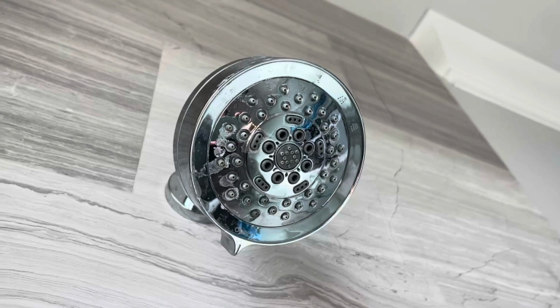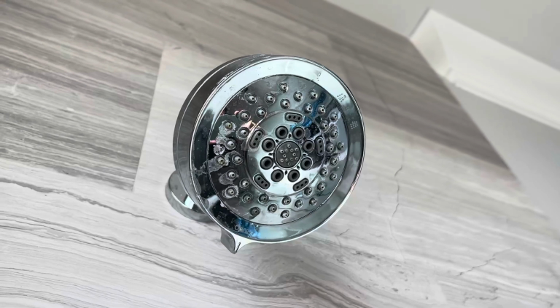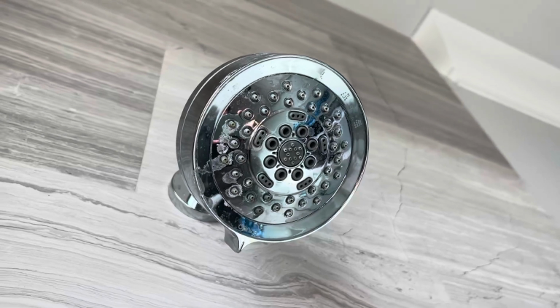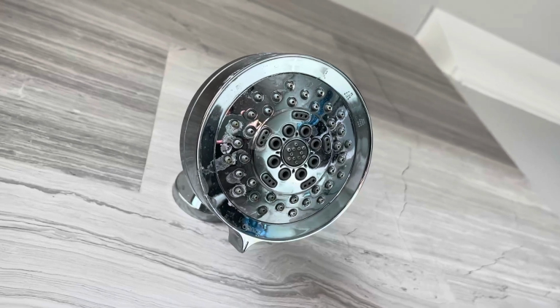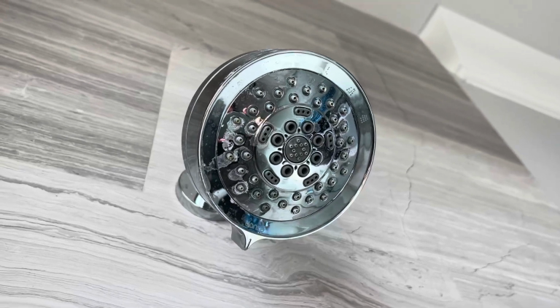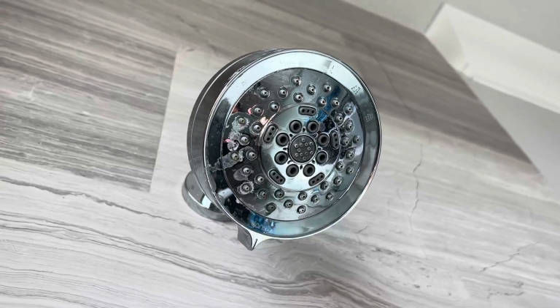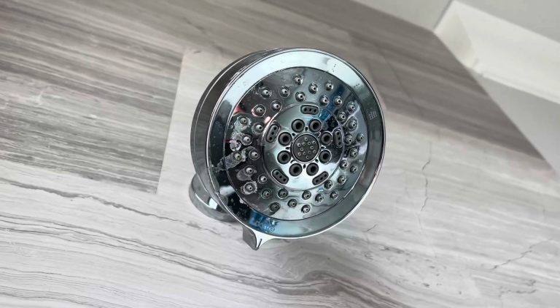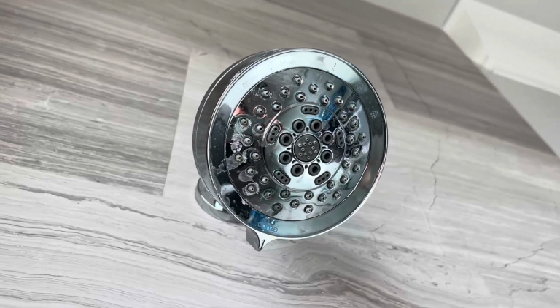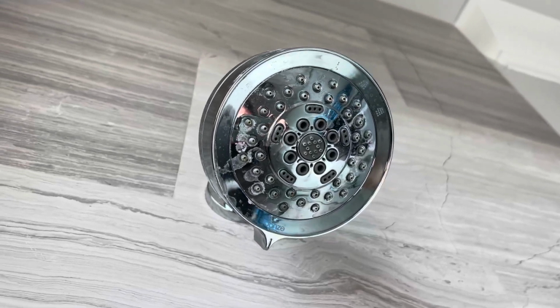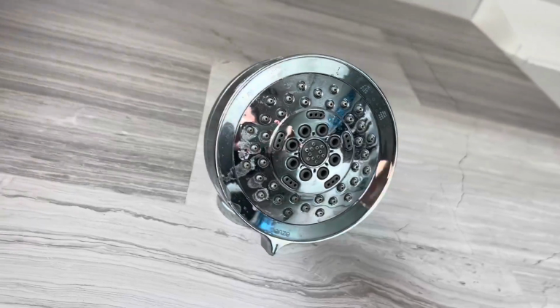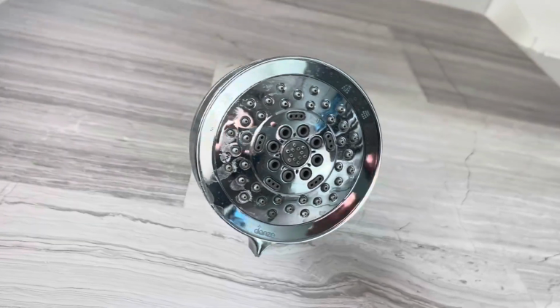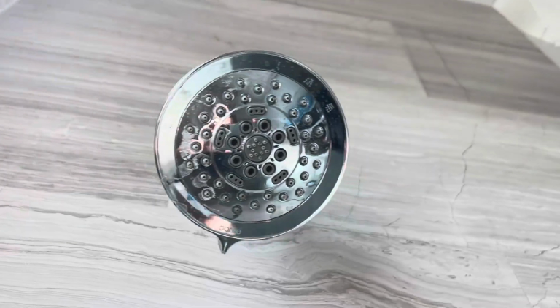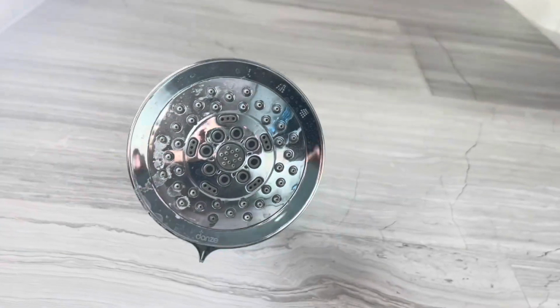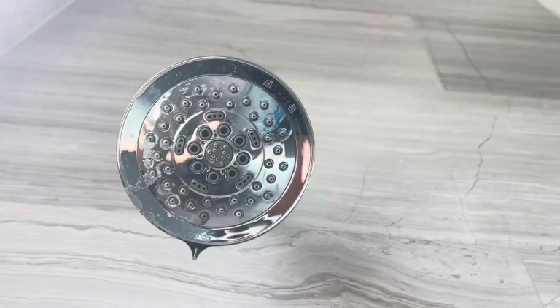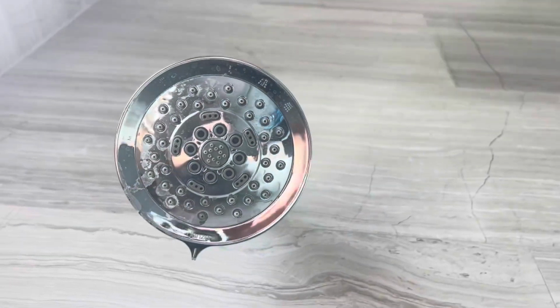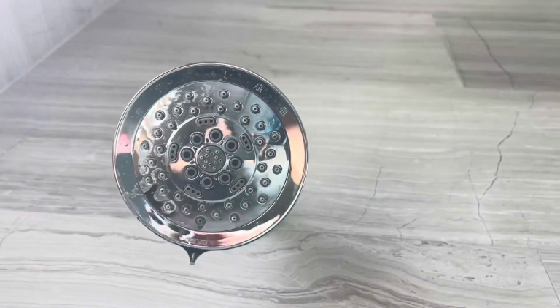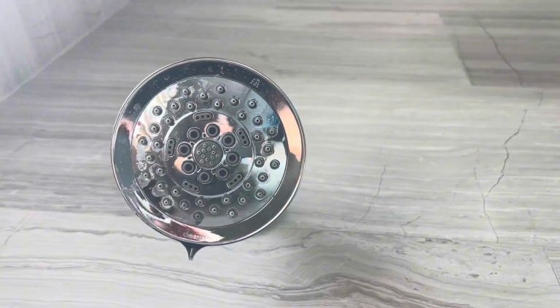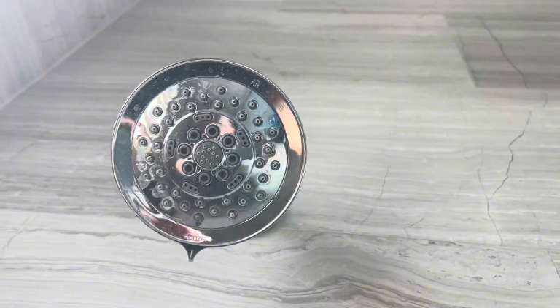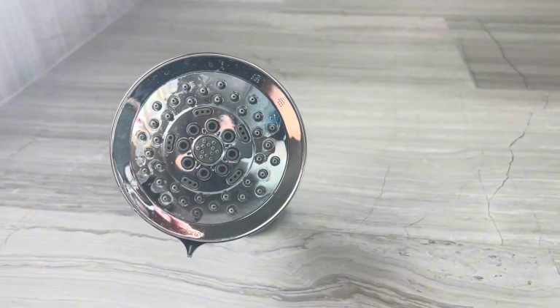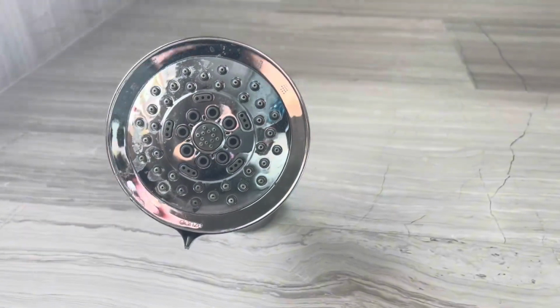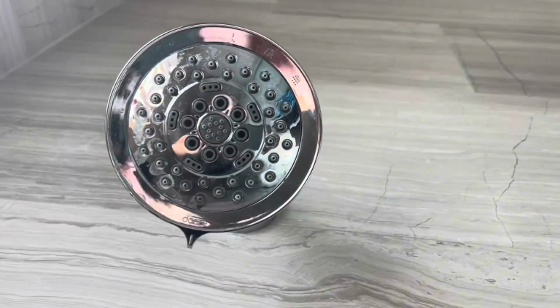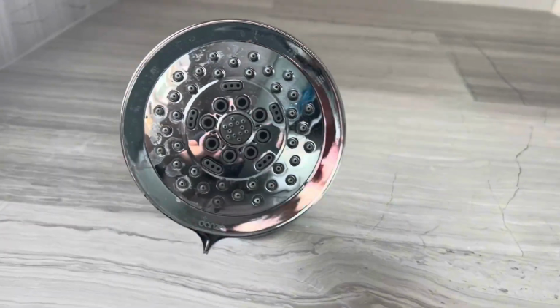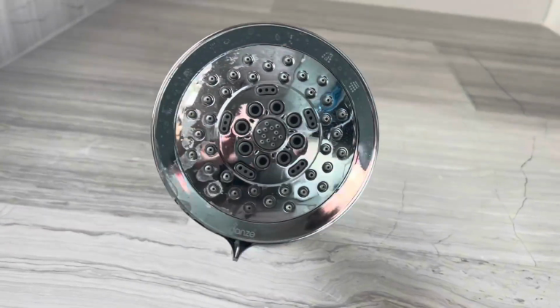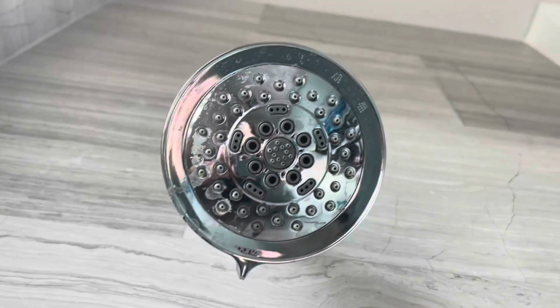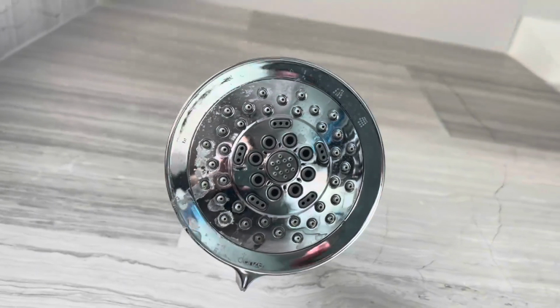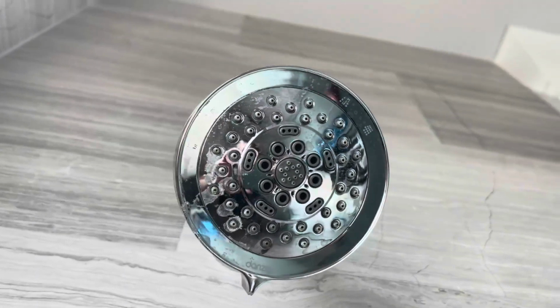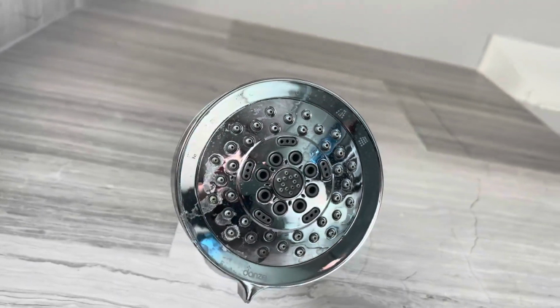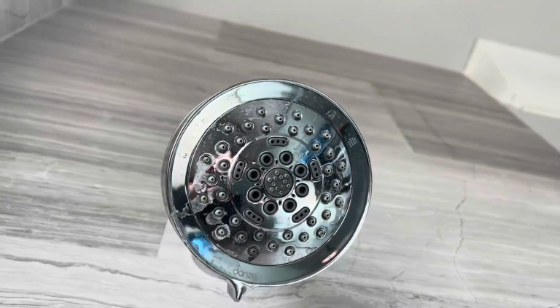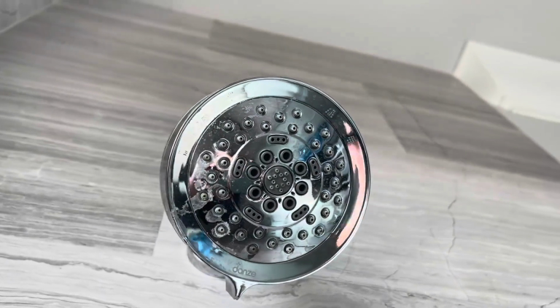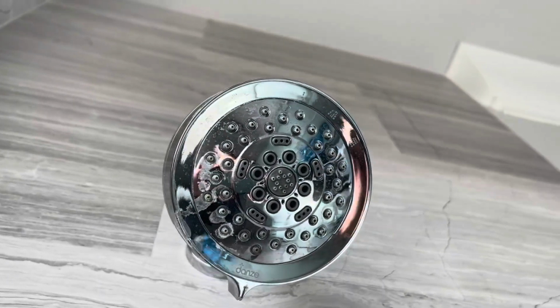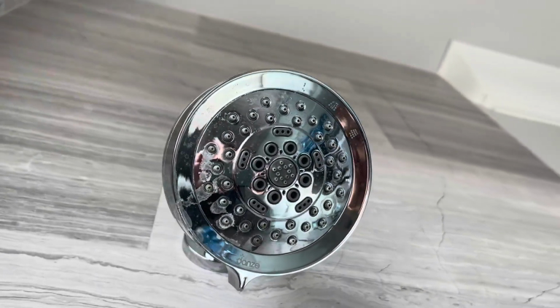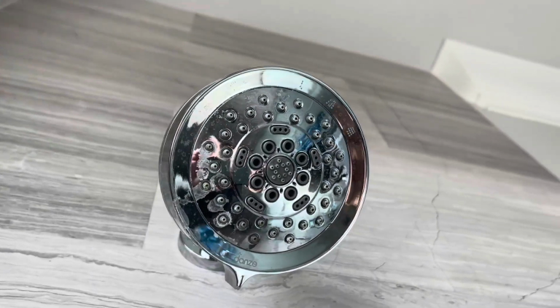Hey friends, if you are looking for a powerful shower head in your shower, then you definitely want to check out this Danze version.